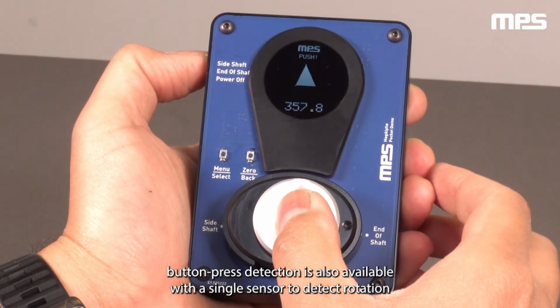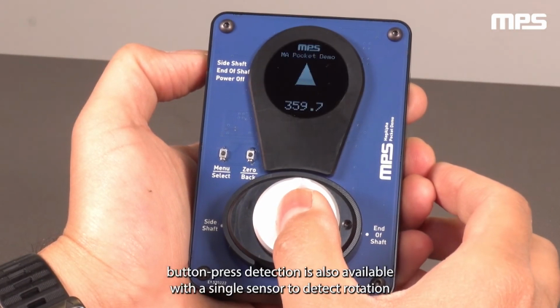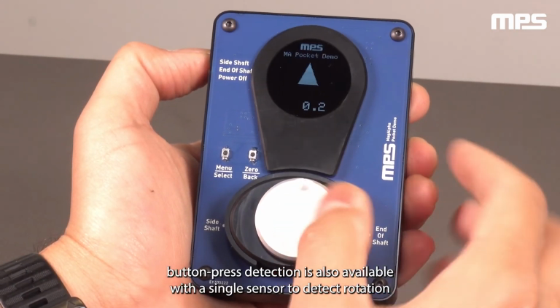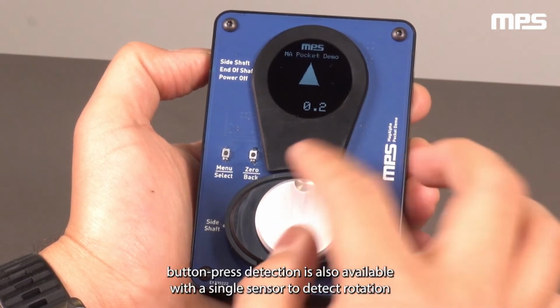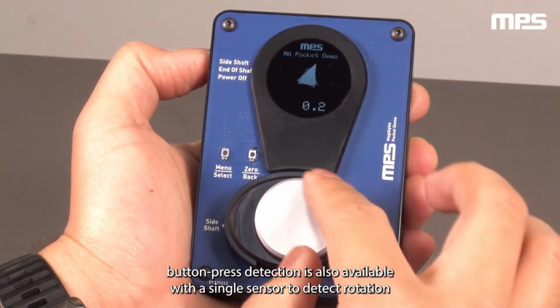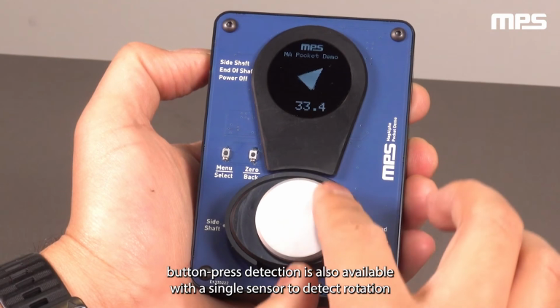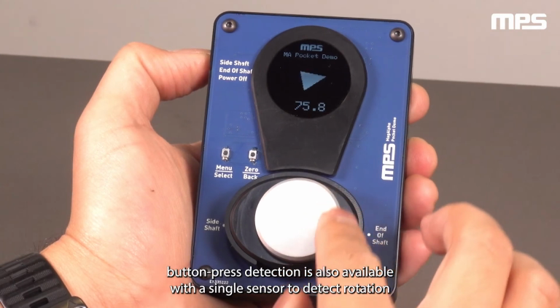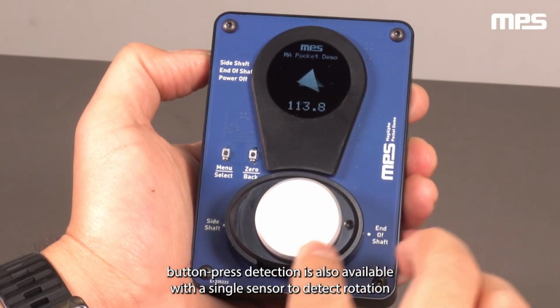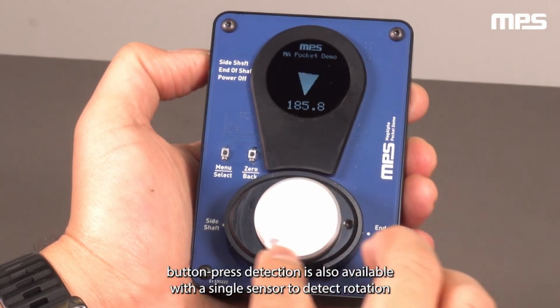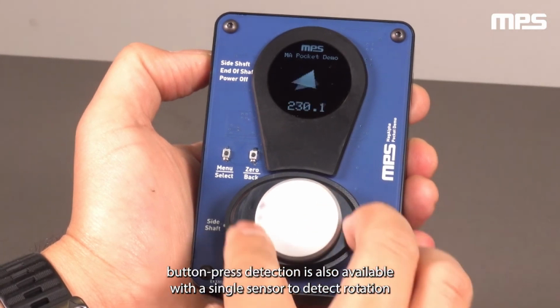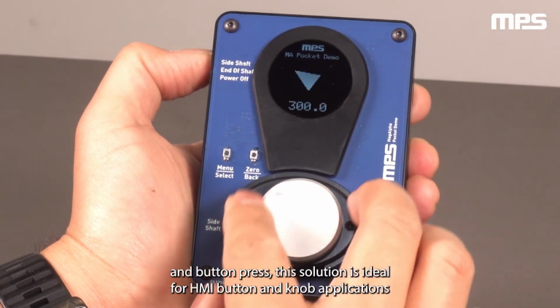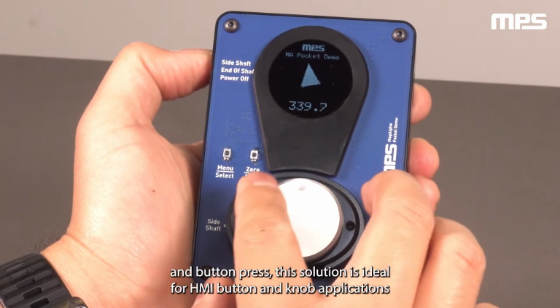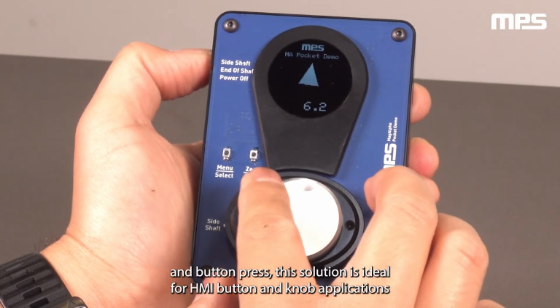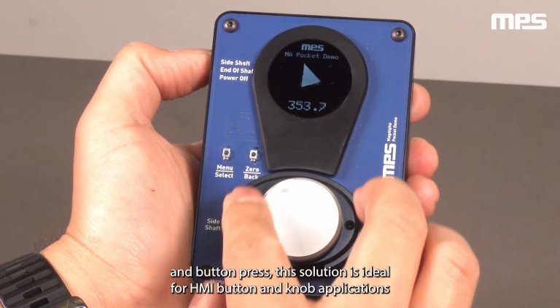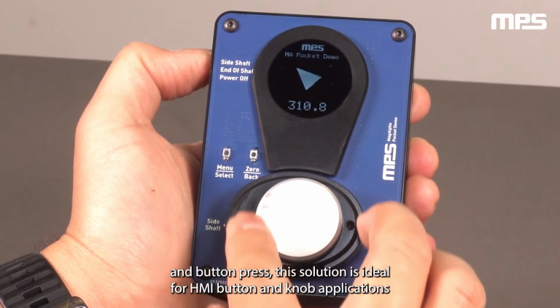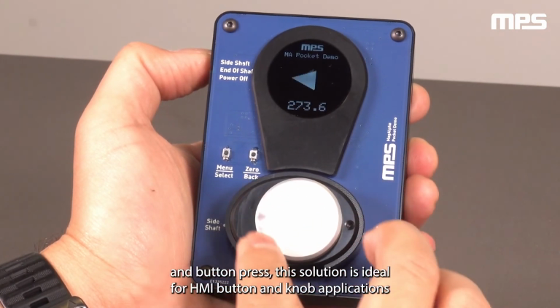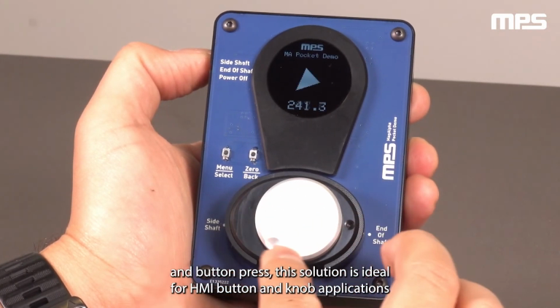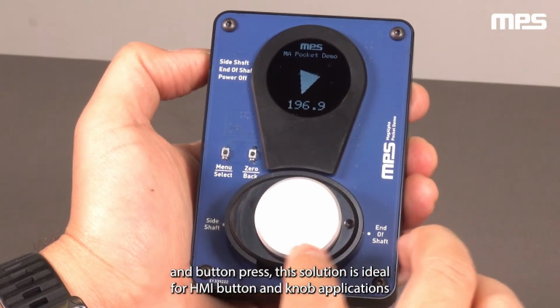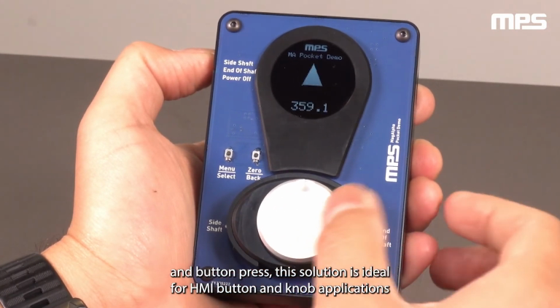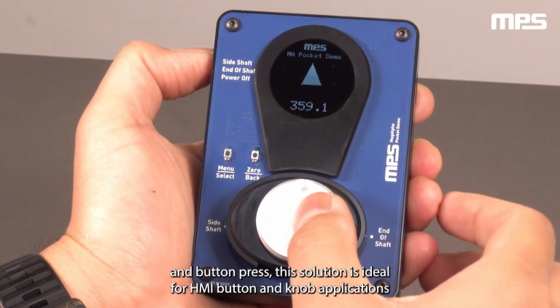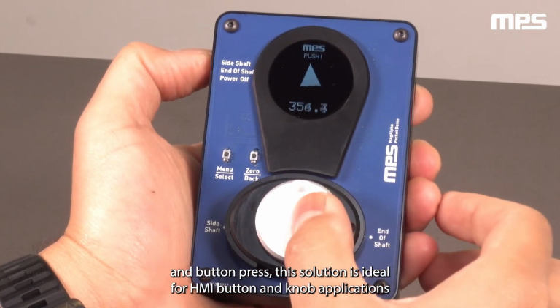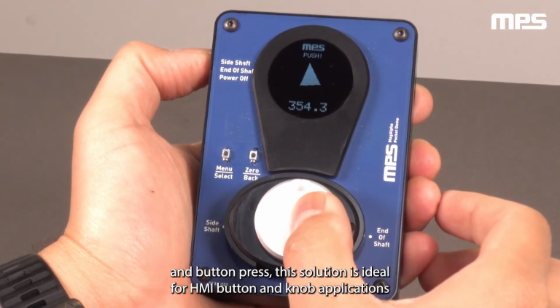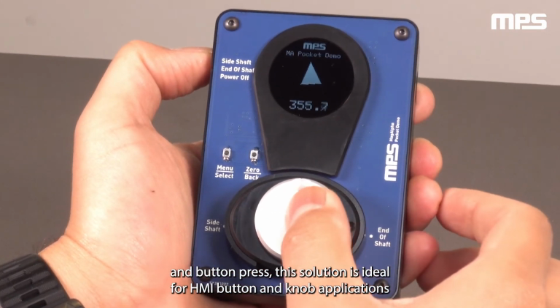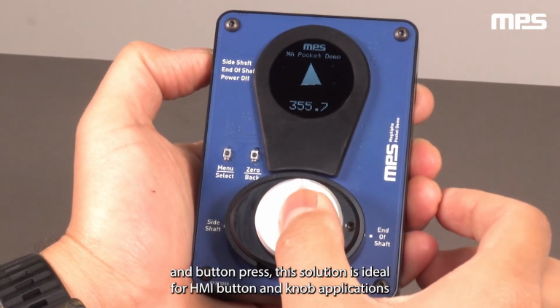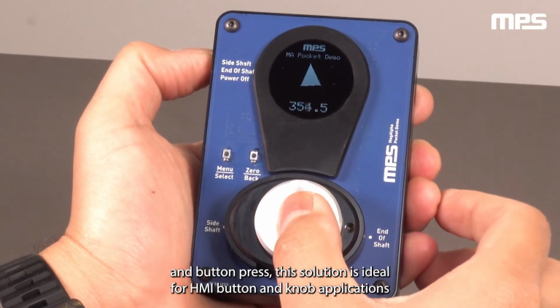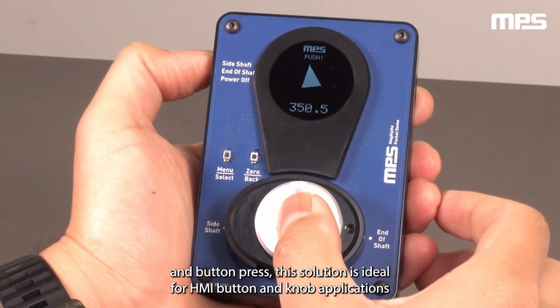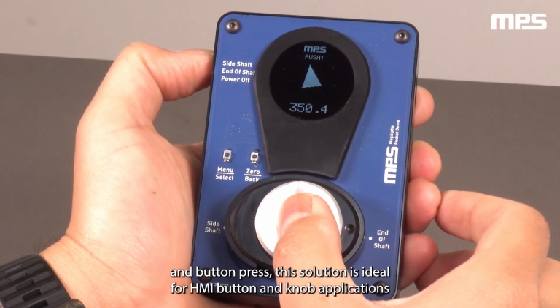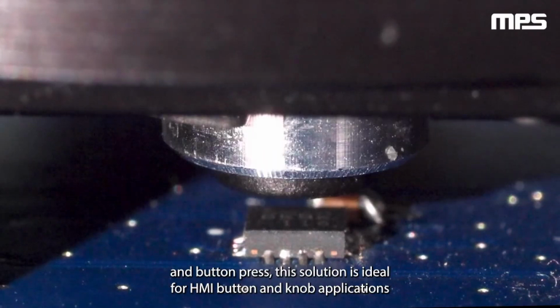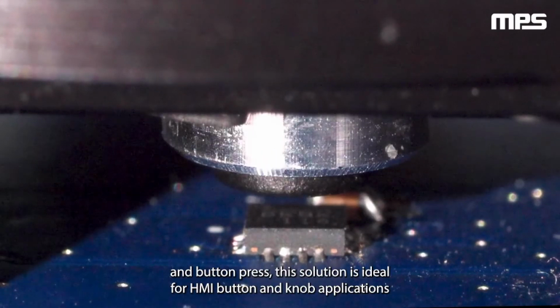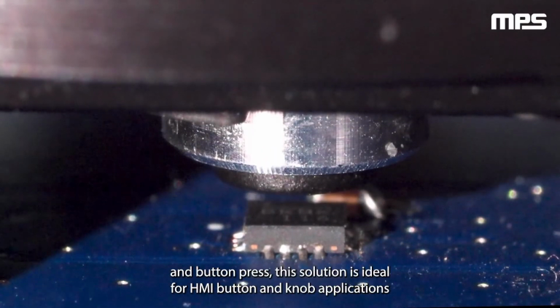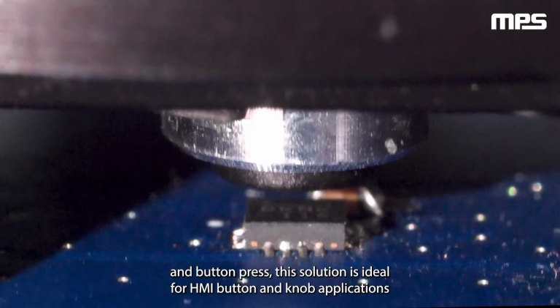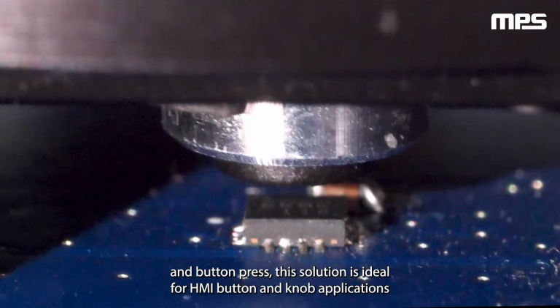With a single sensor to detect rotation and button press, this solution is ideal for HMI button and knob applications.